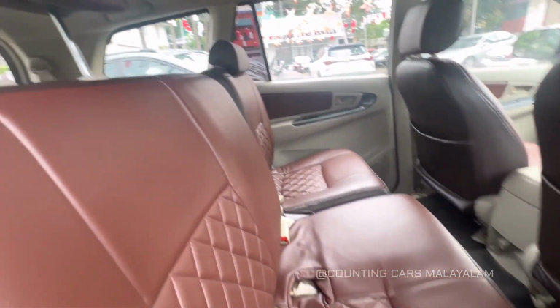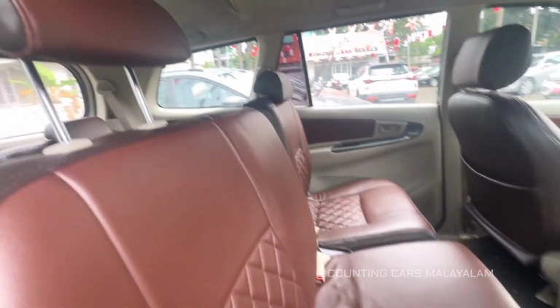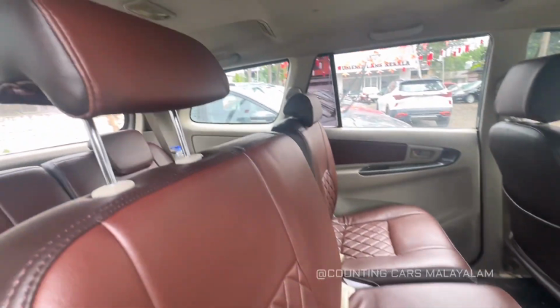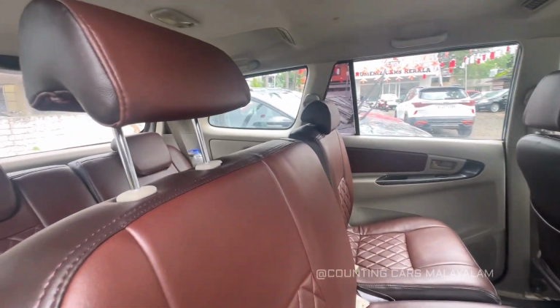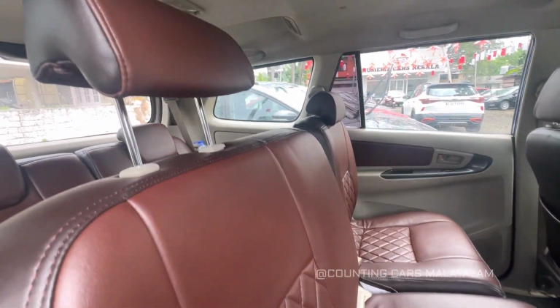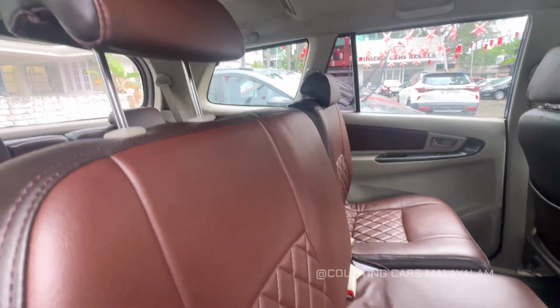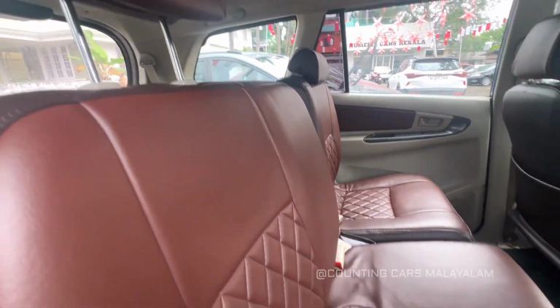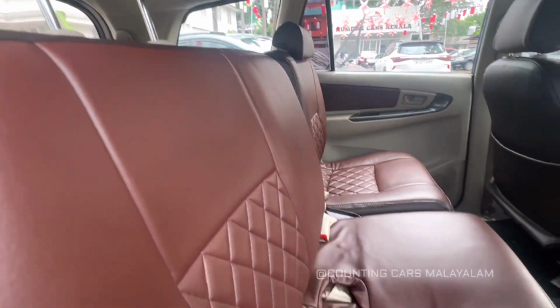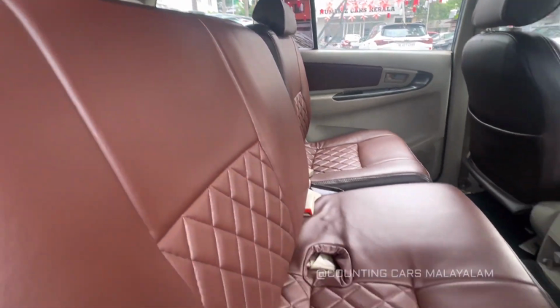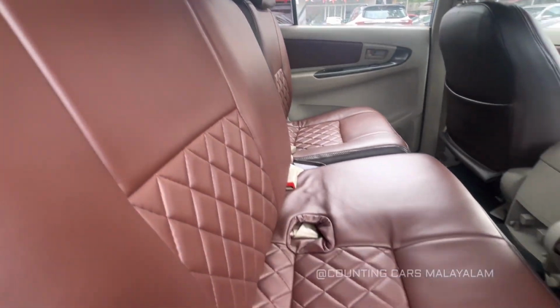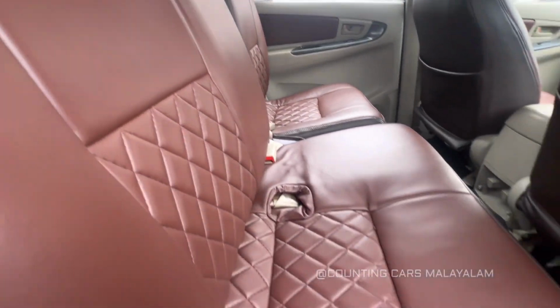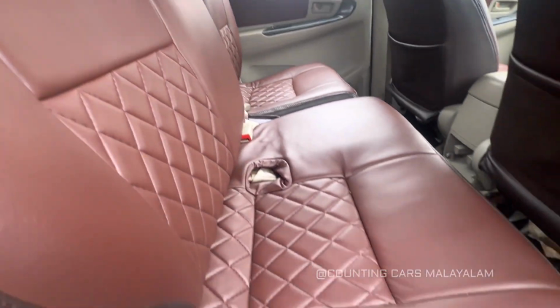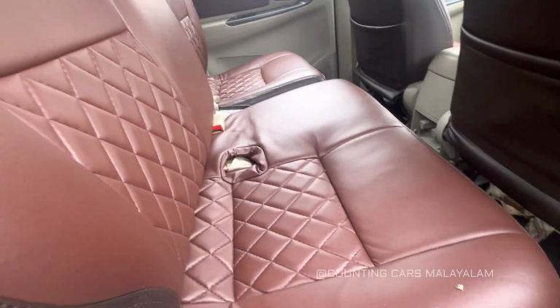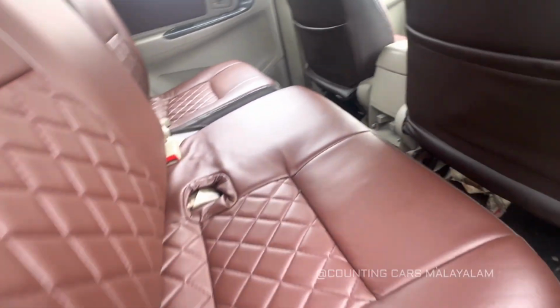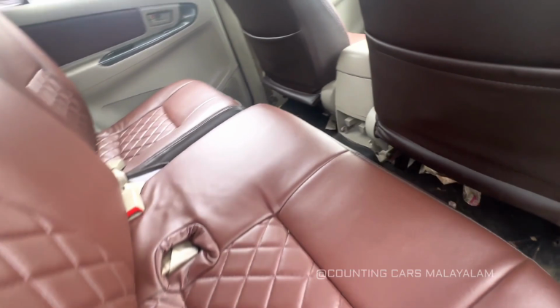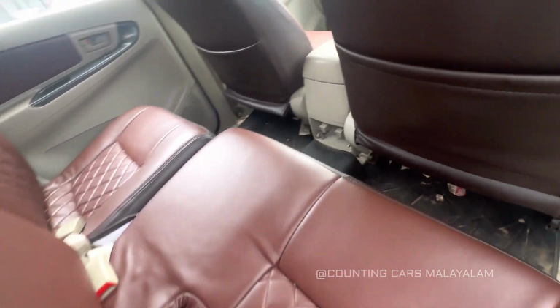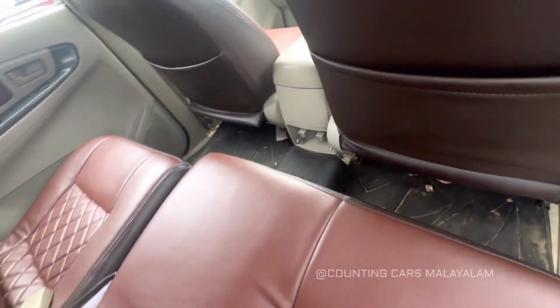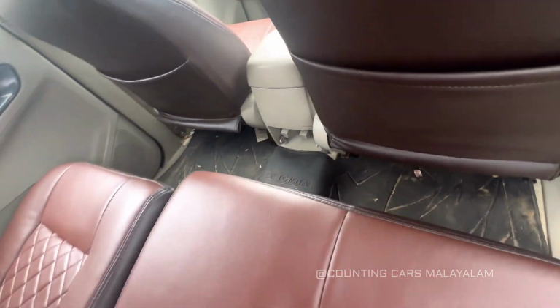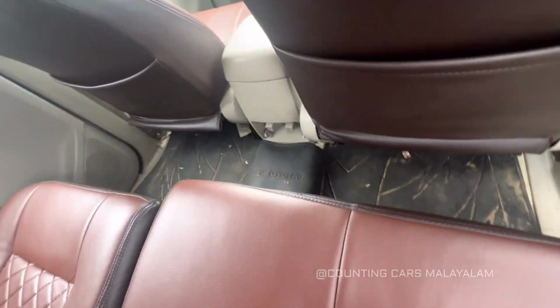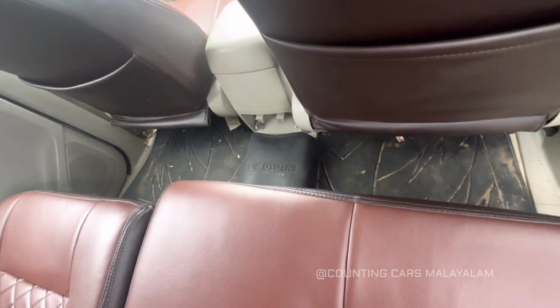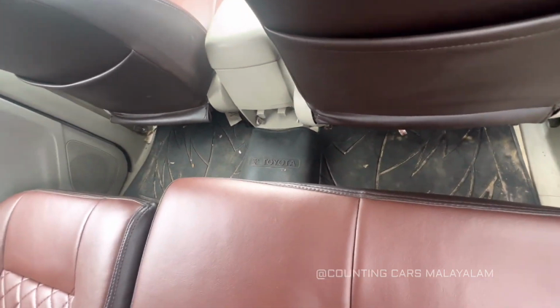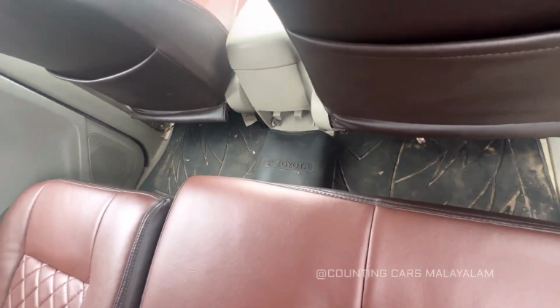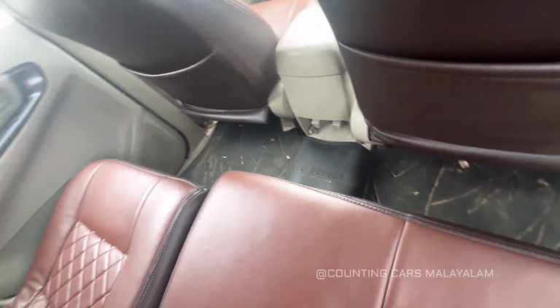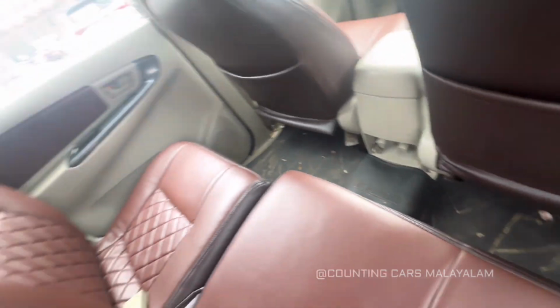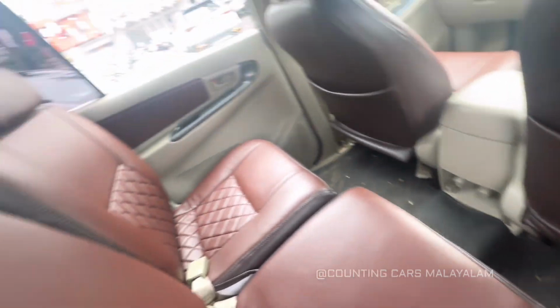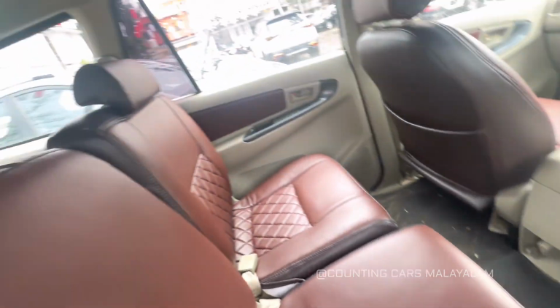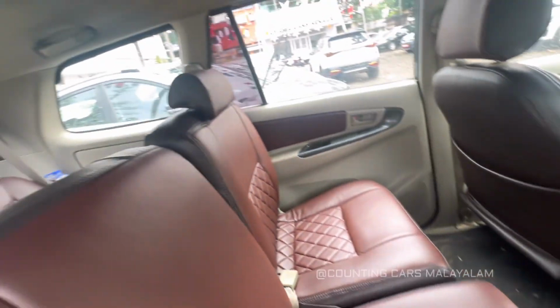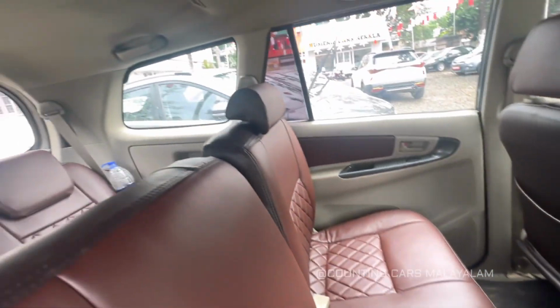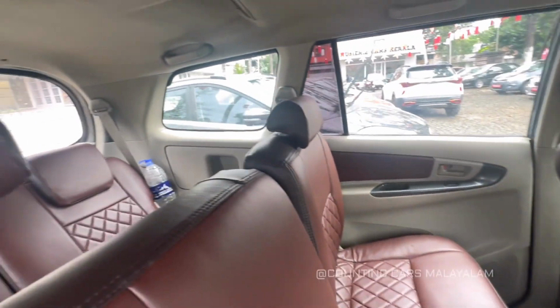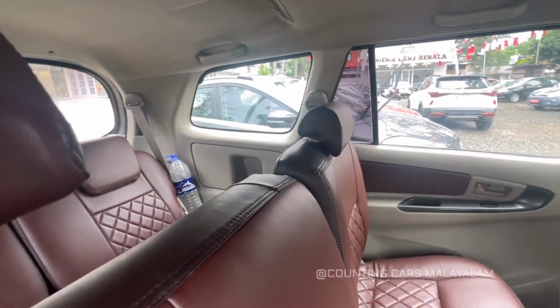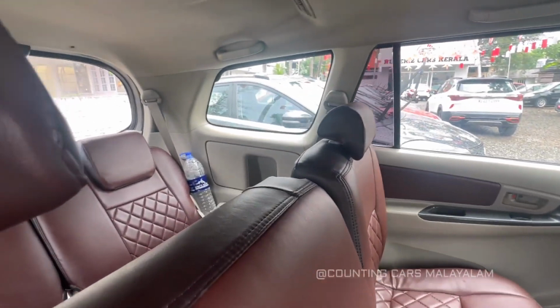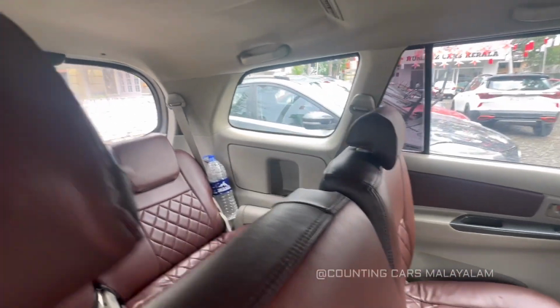There is a new seat. There is also a new seat.